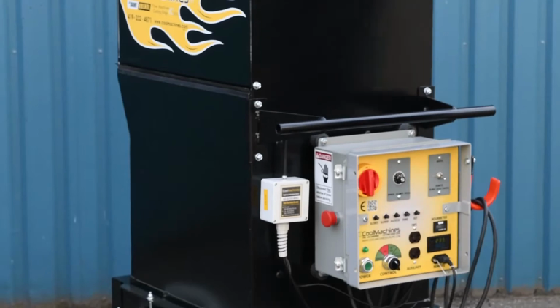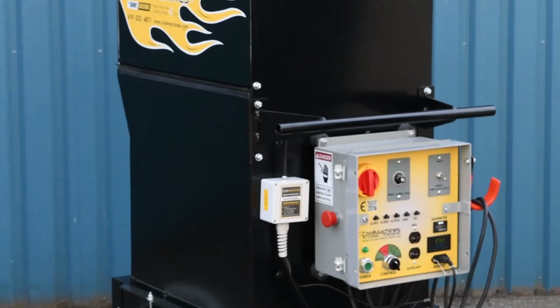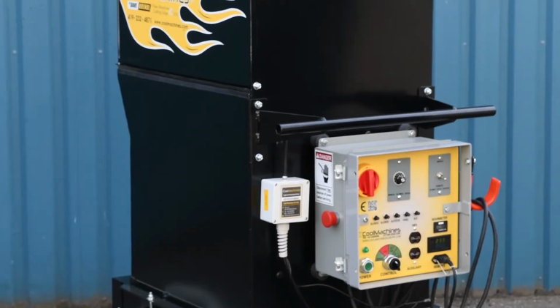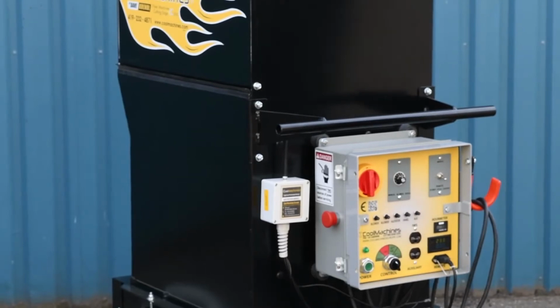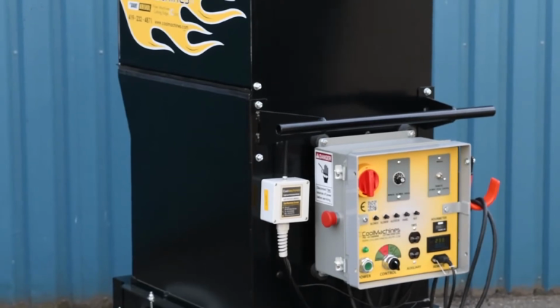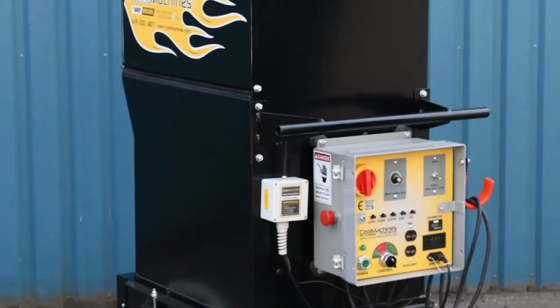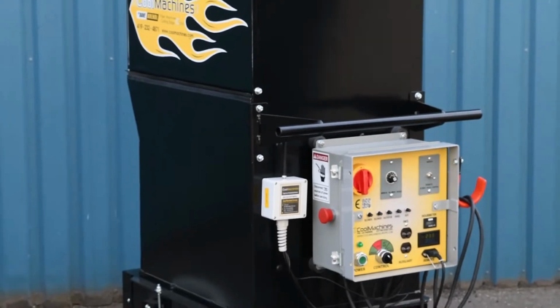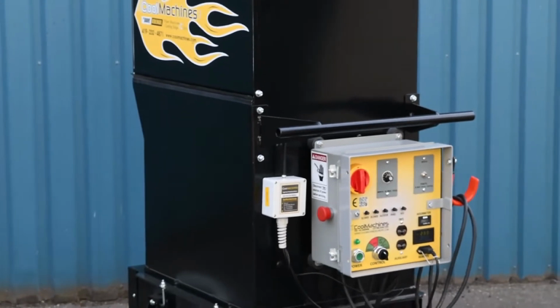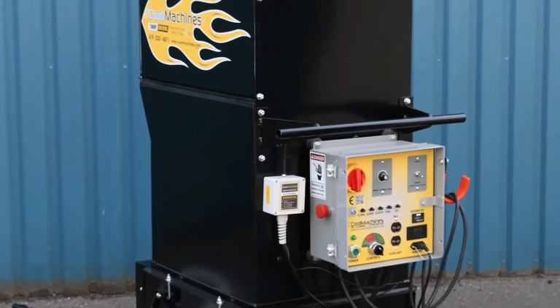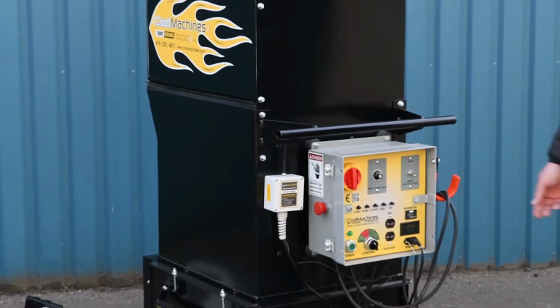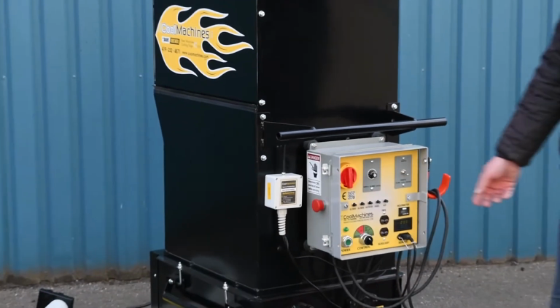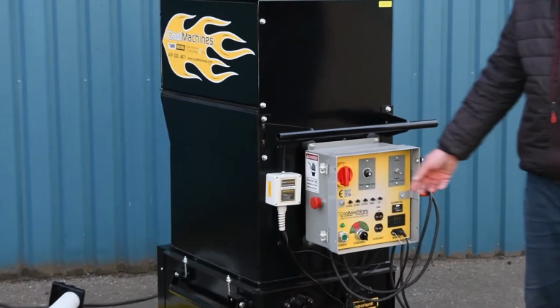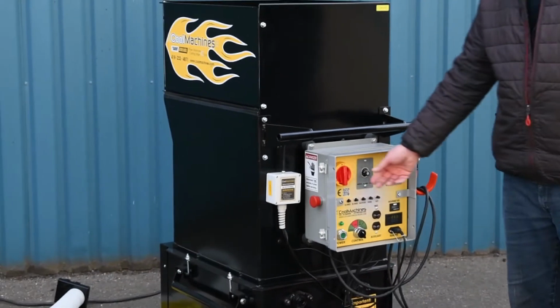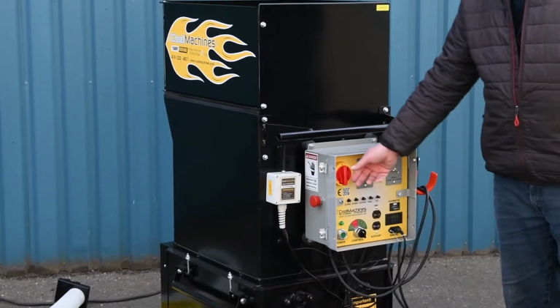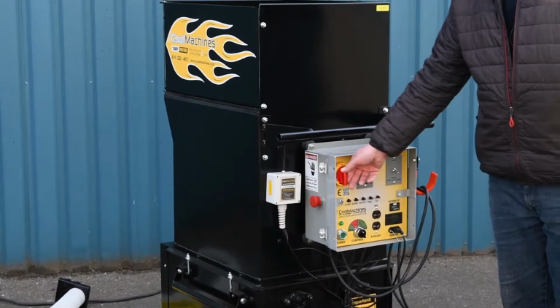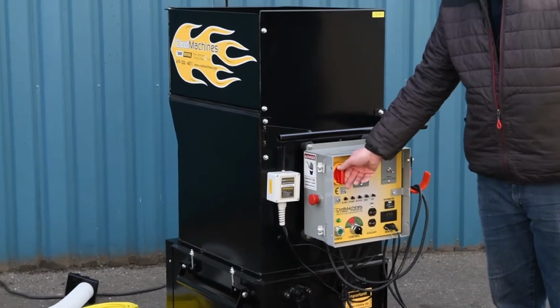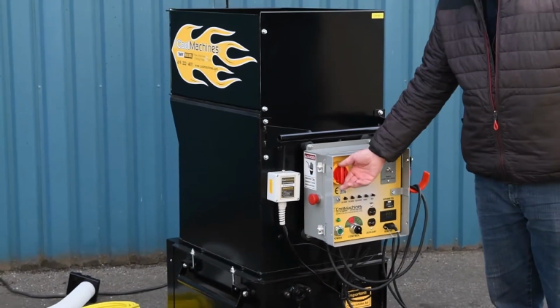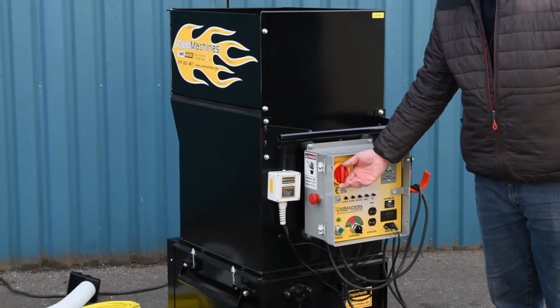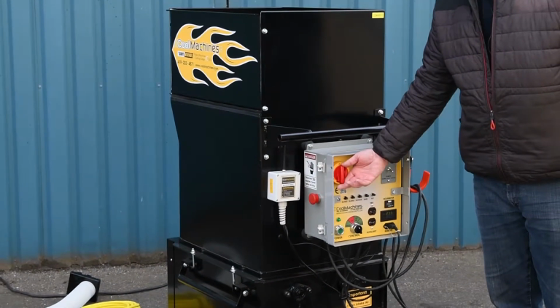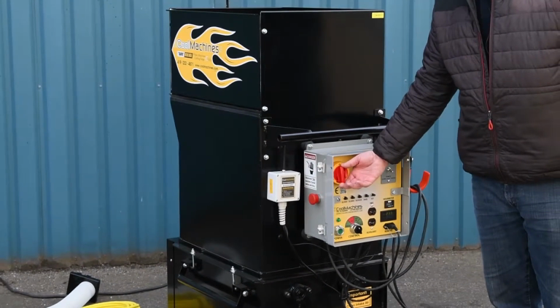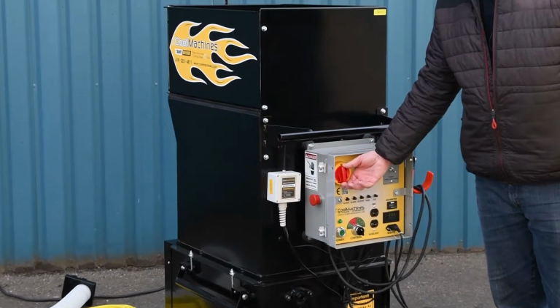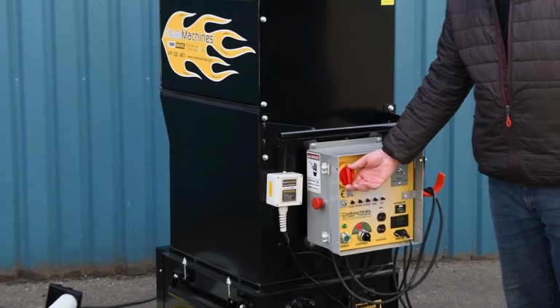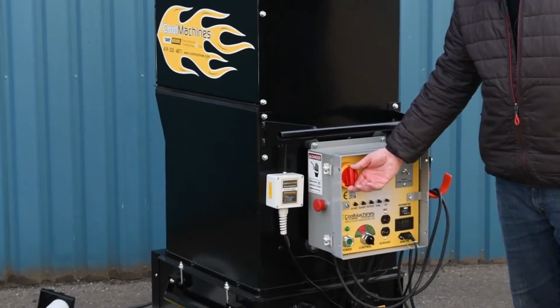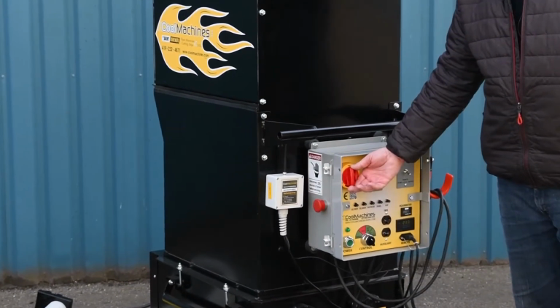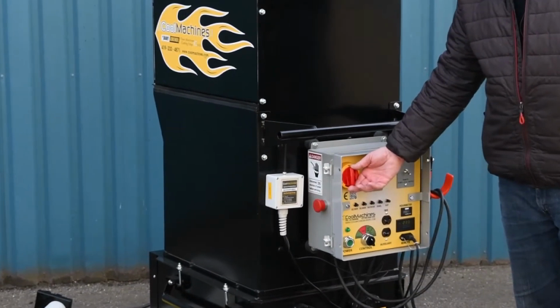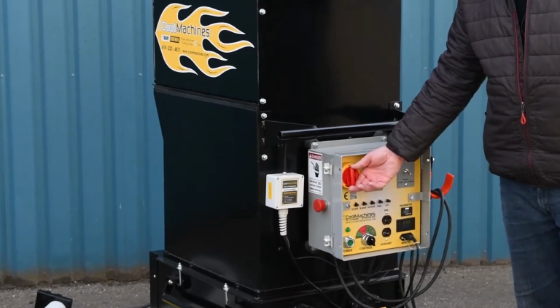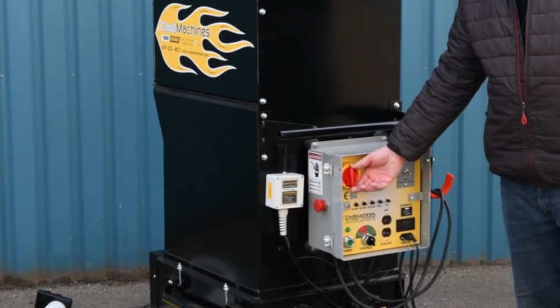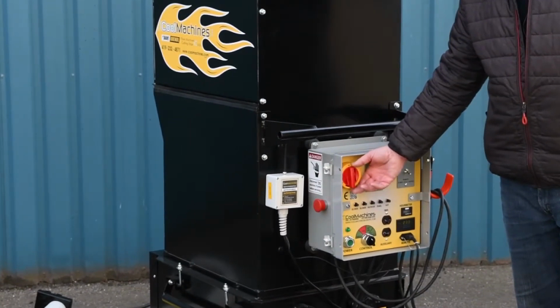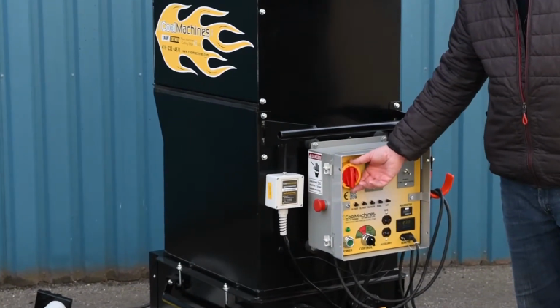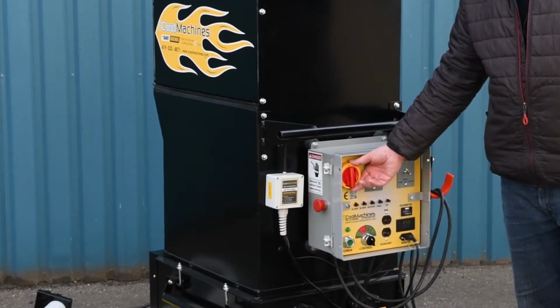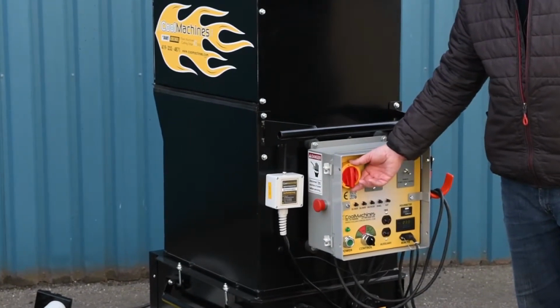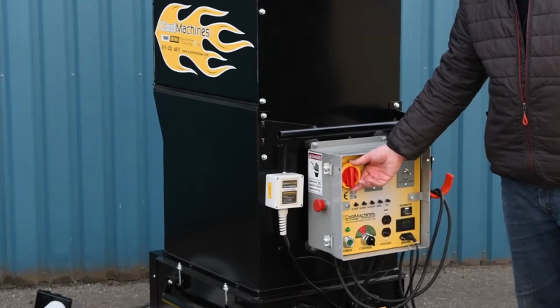We turn the machine on by the main switch here — it needs to be in the on position.